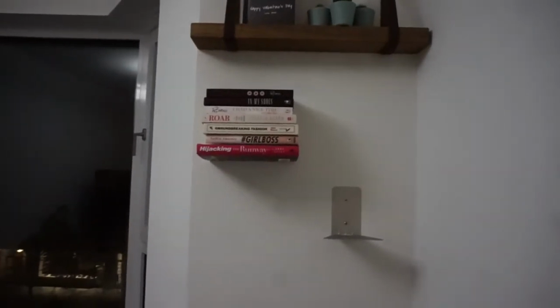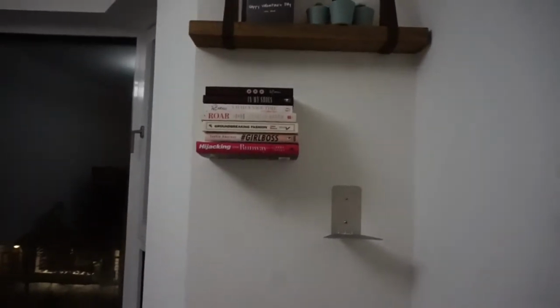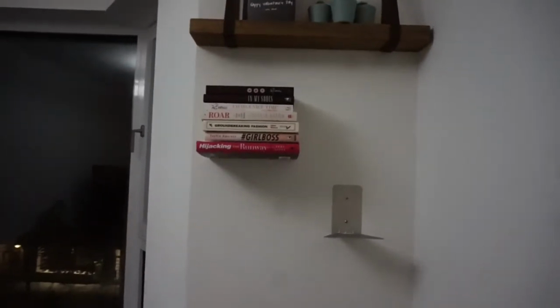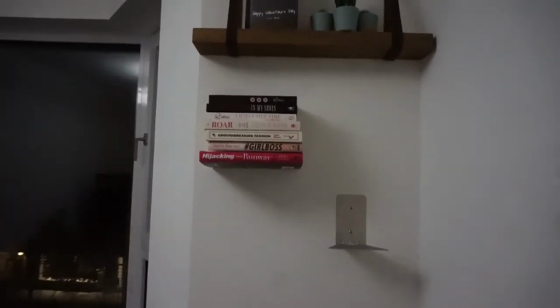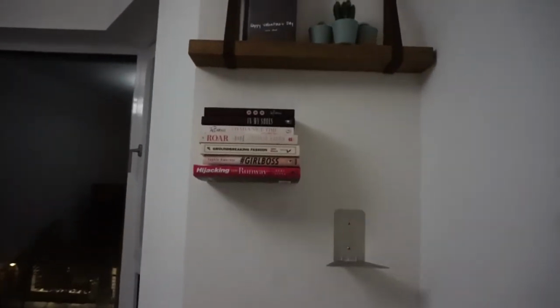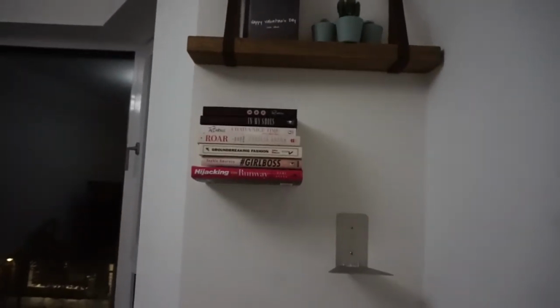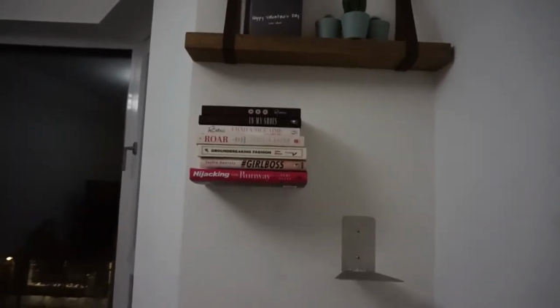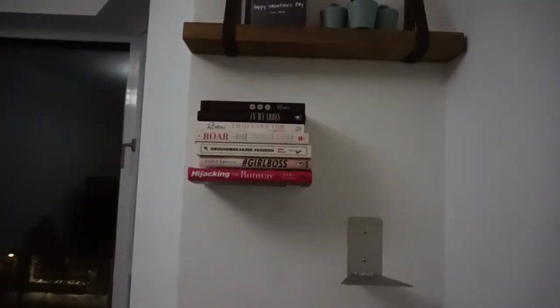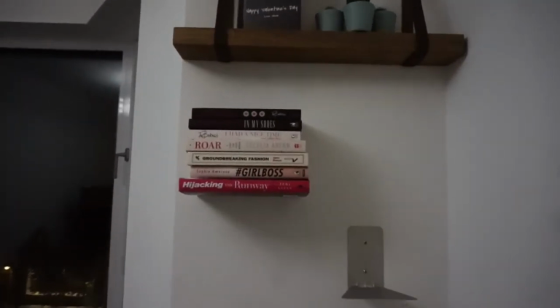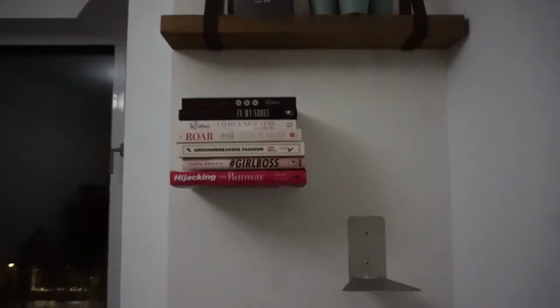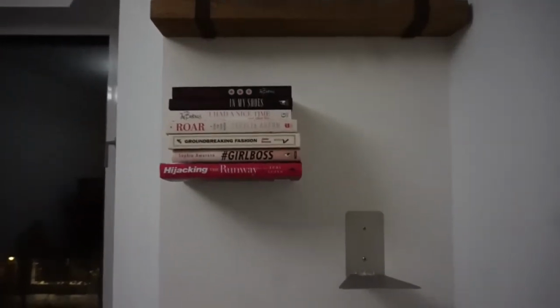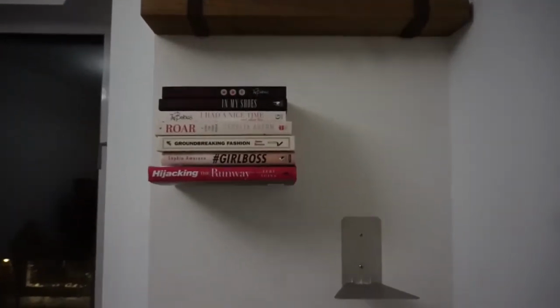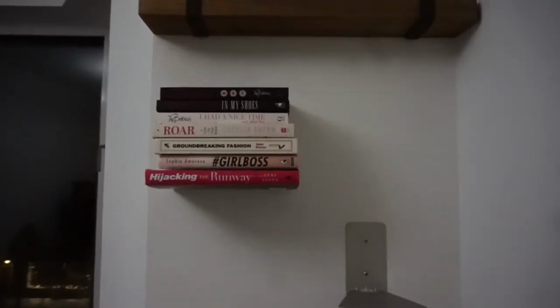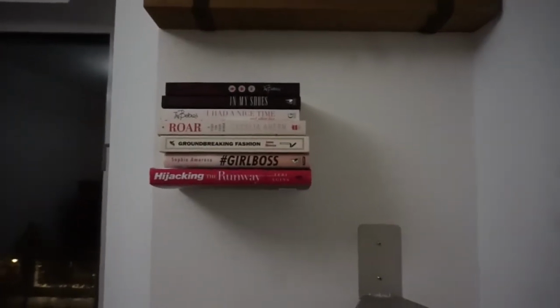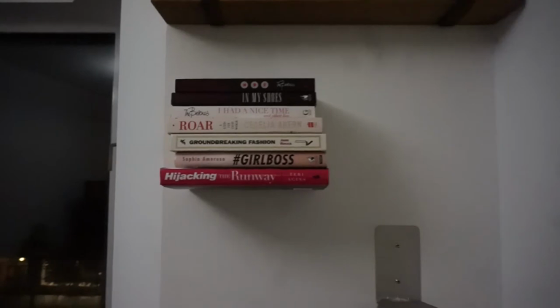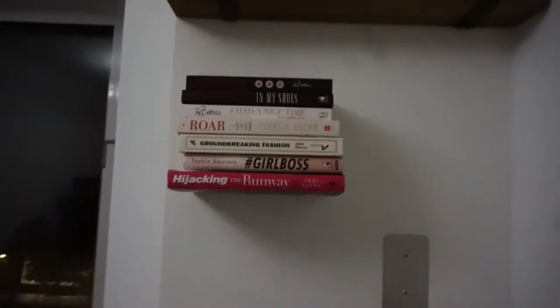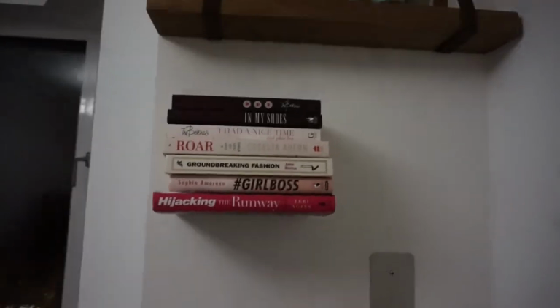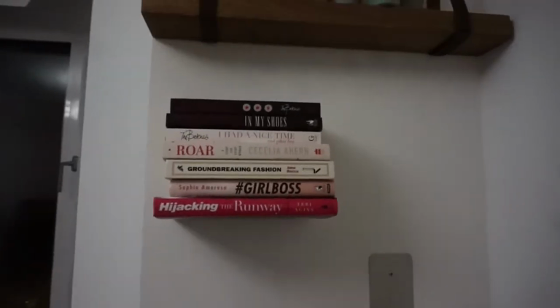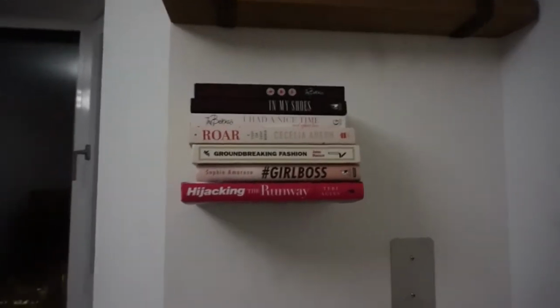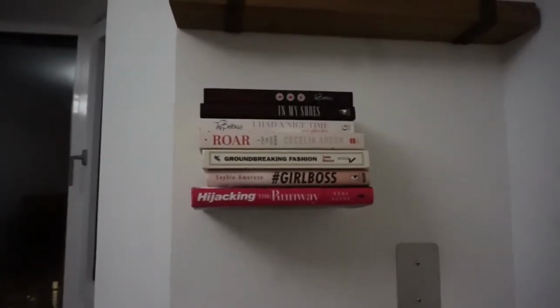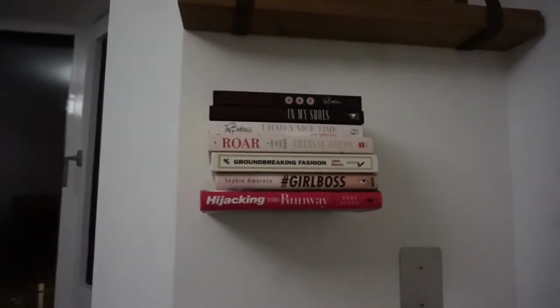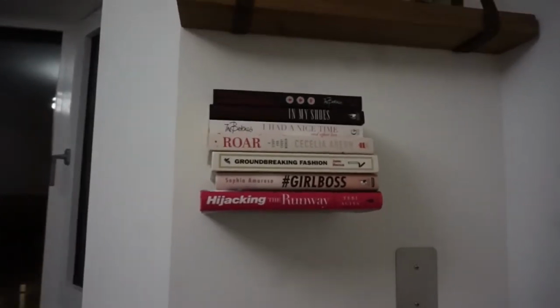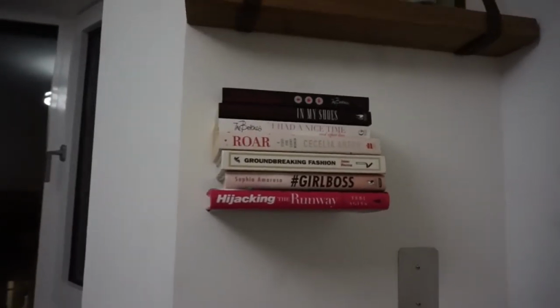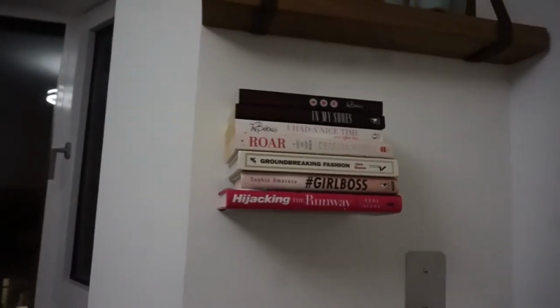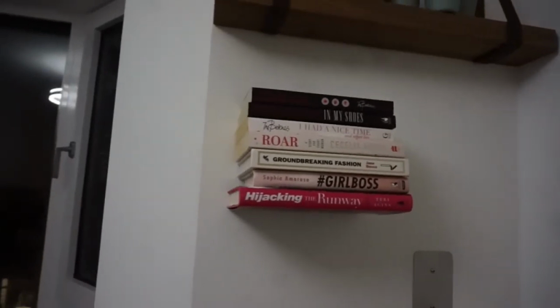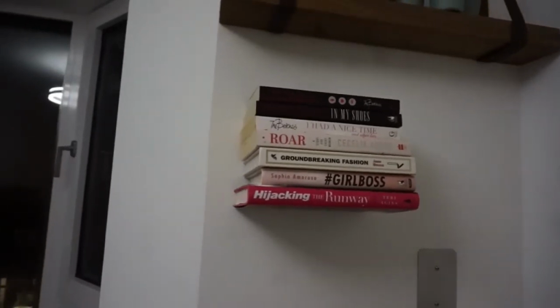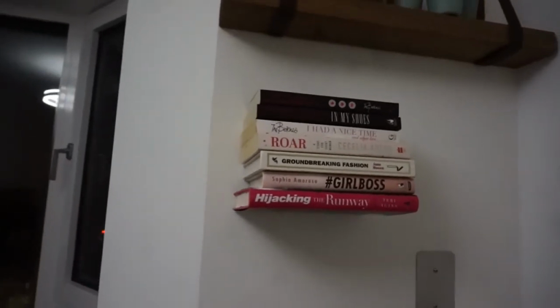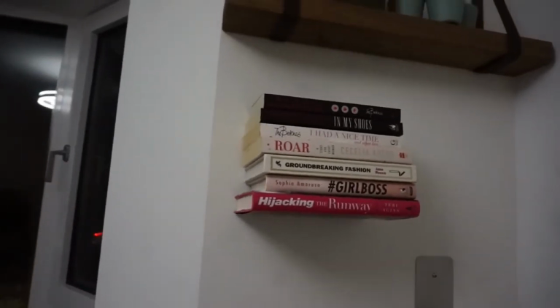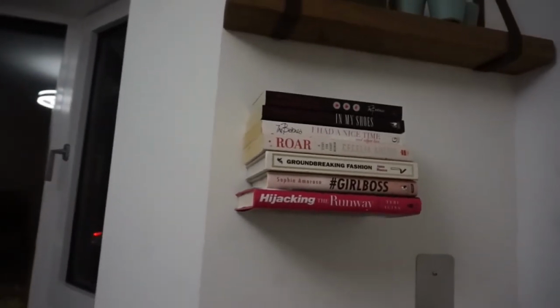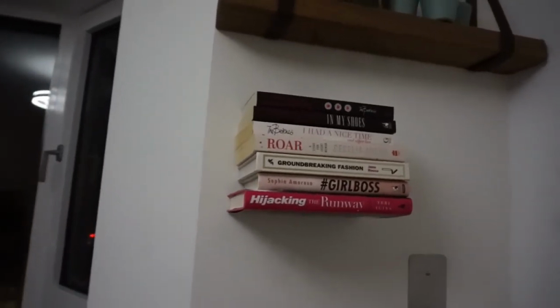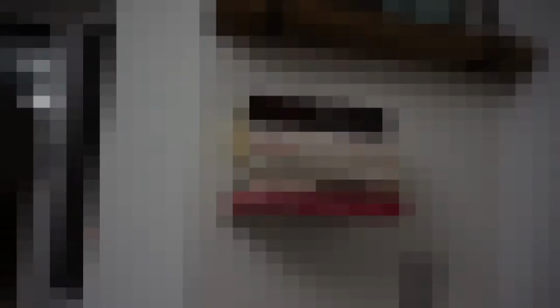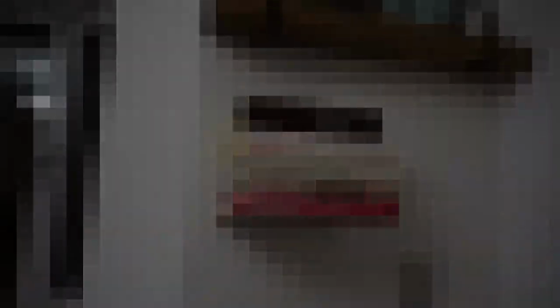Let me put some books on there and I can show you the whole effect. This is a great way to bring character into your 500 square foot apartment.